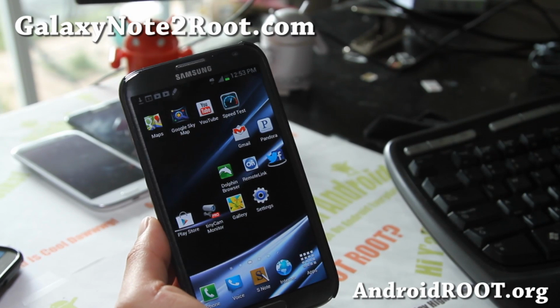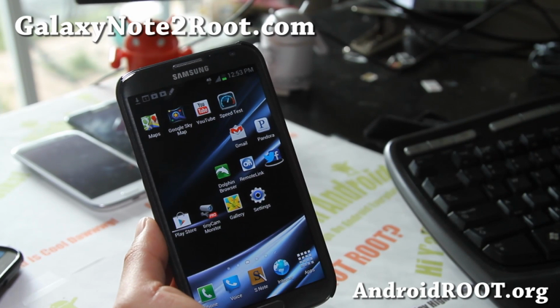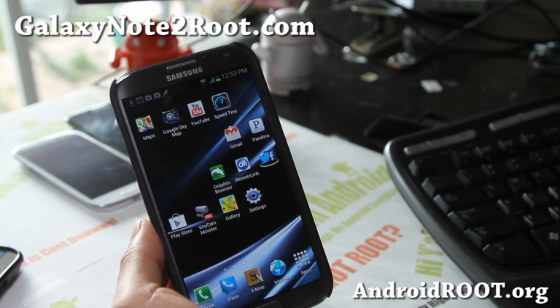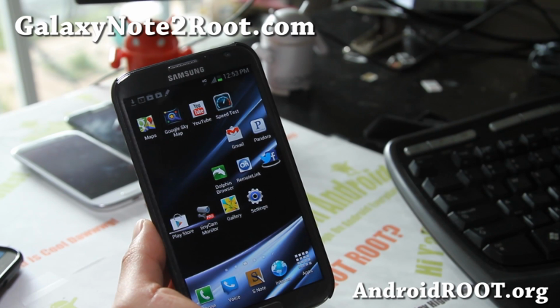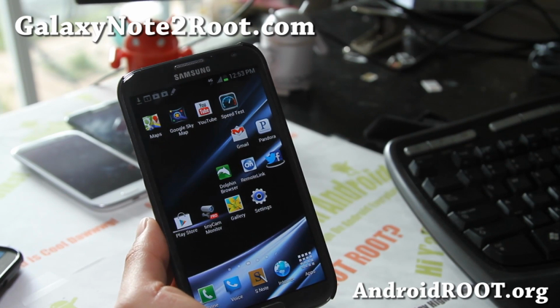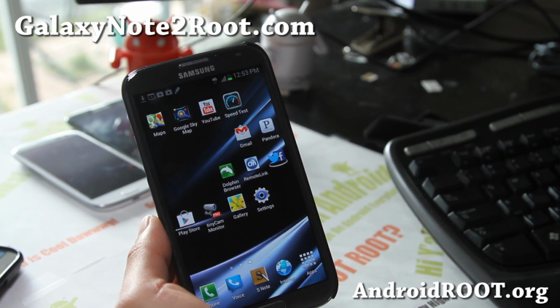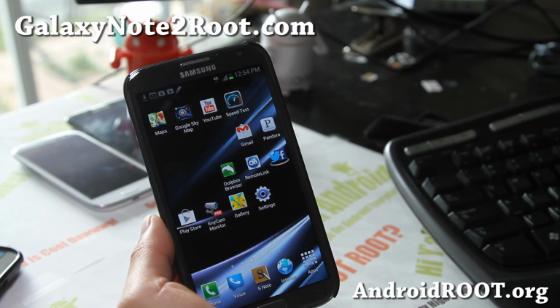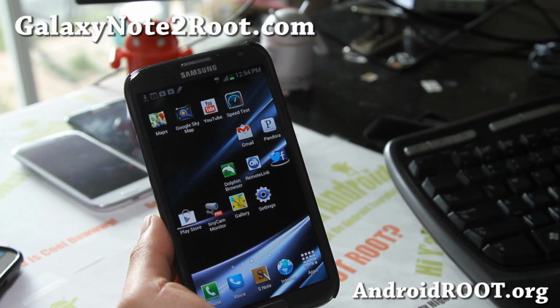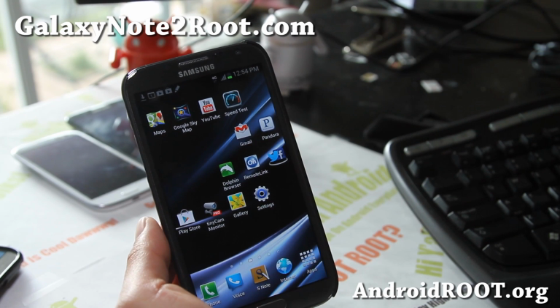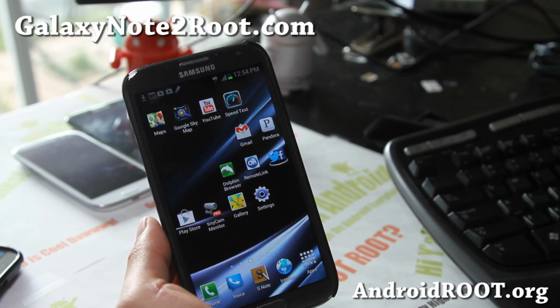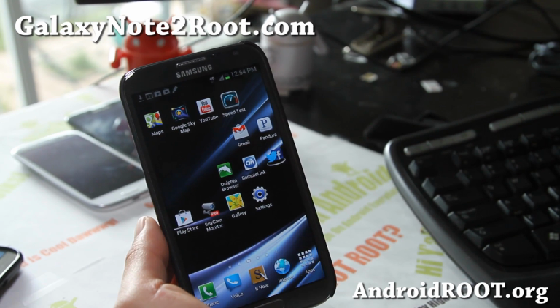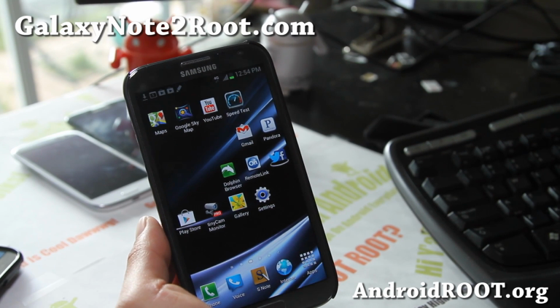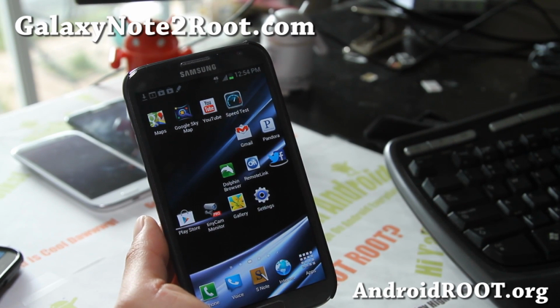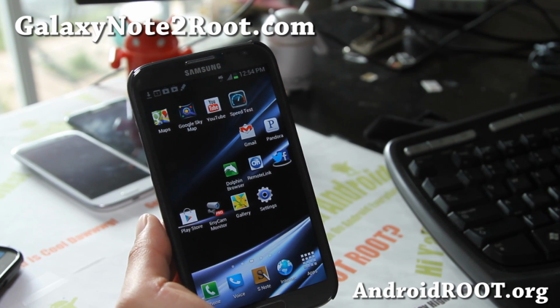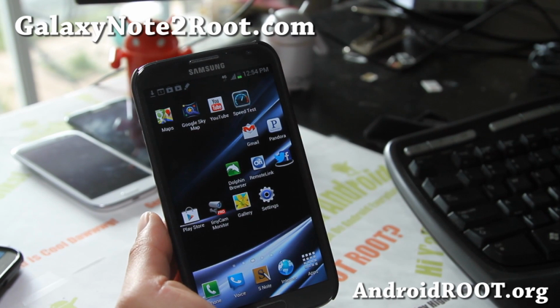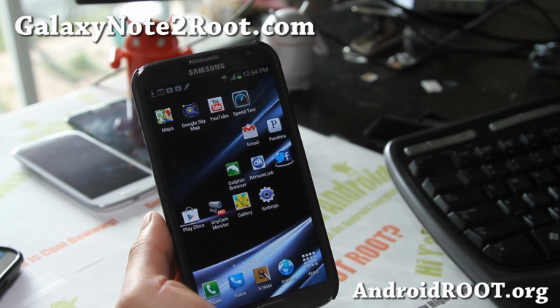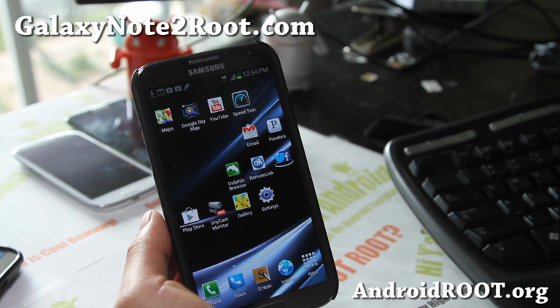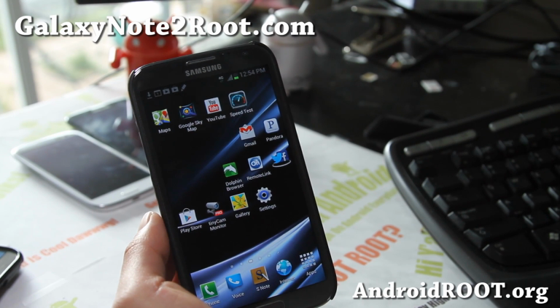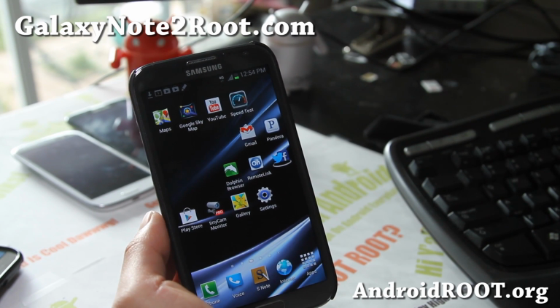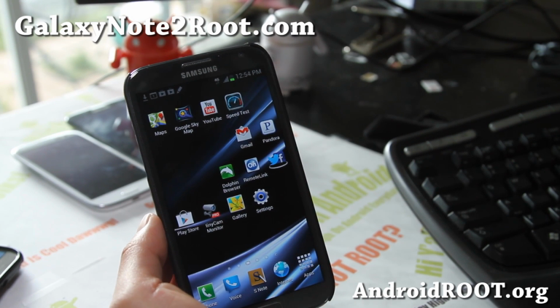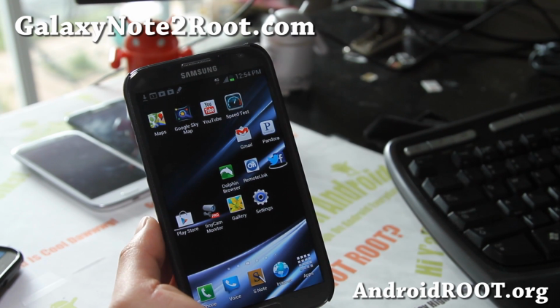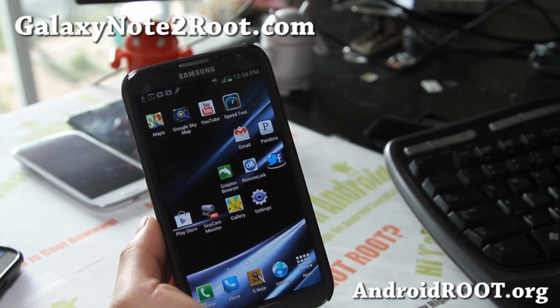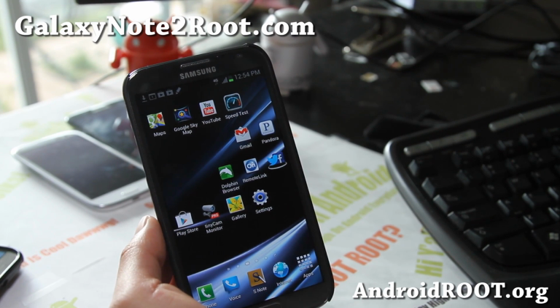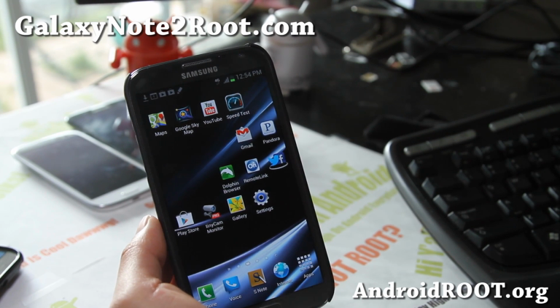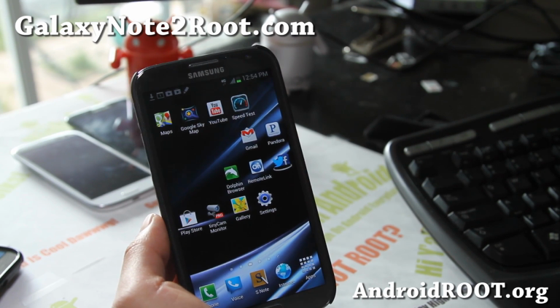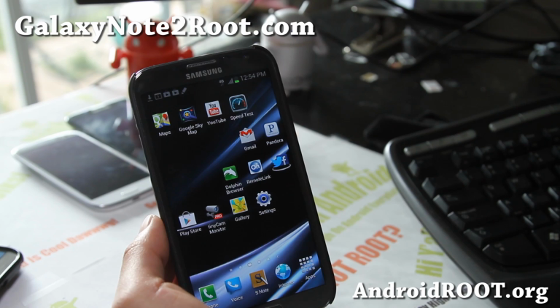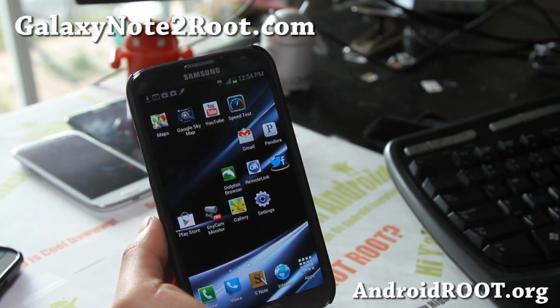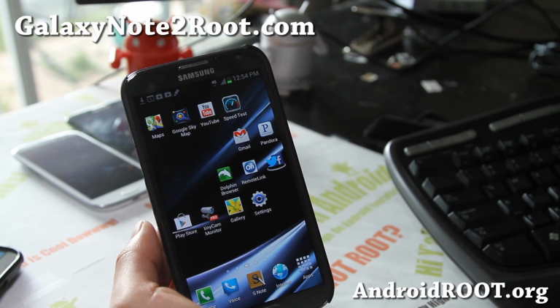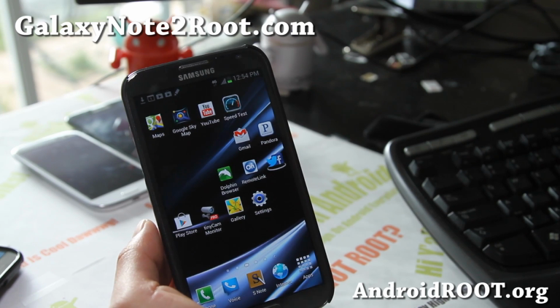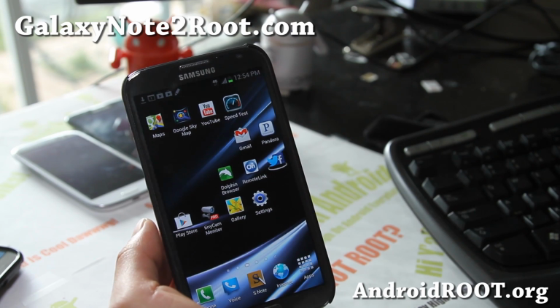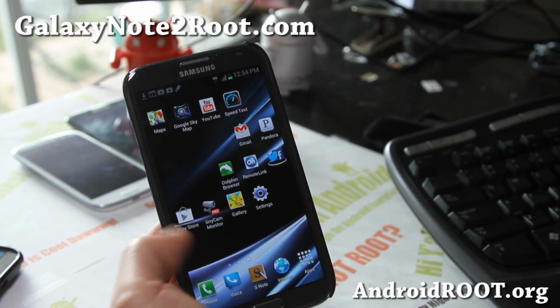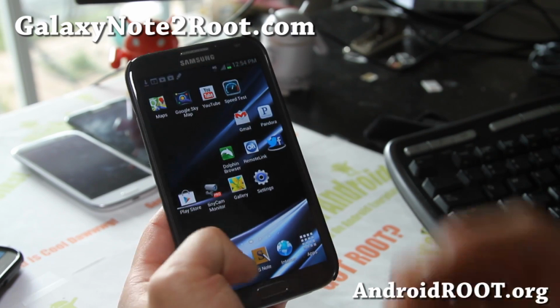Hi y'all folks, this is Max from GalaxyNote2Root.com, and I've got another ROM overview.